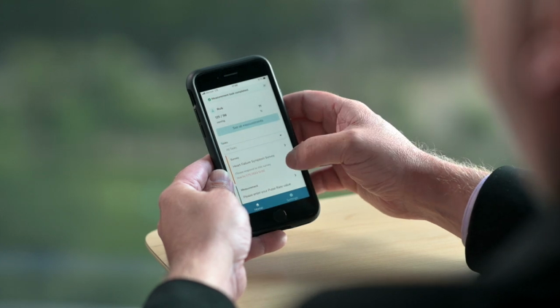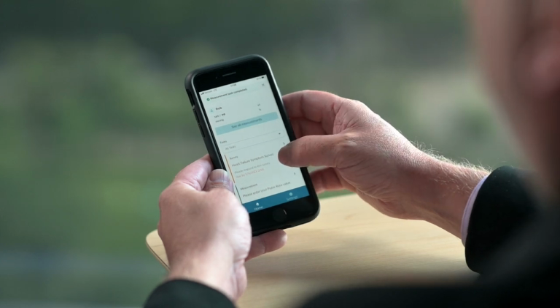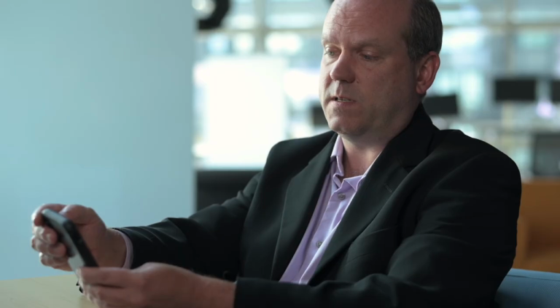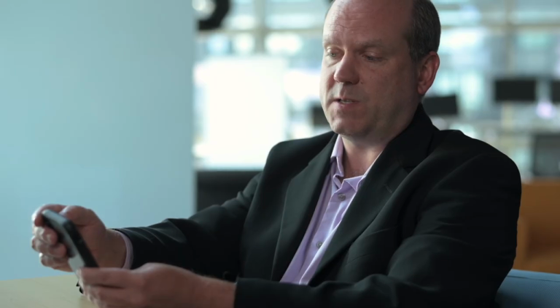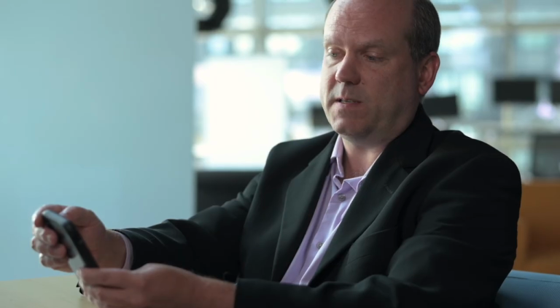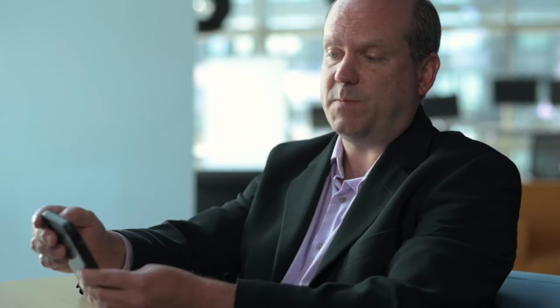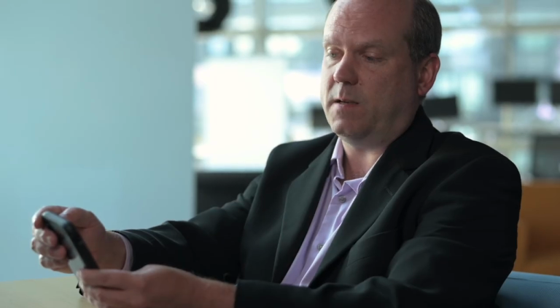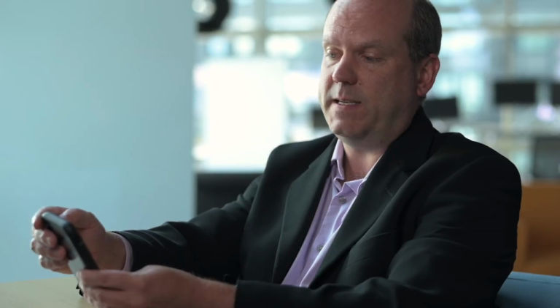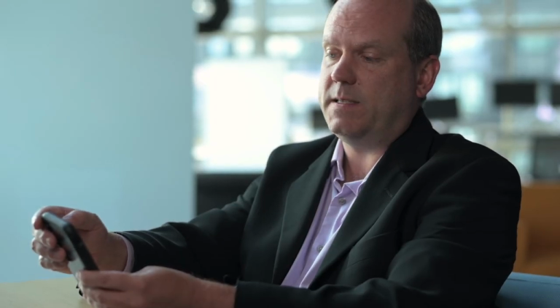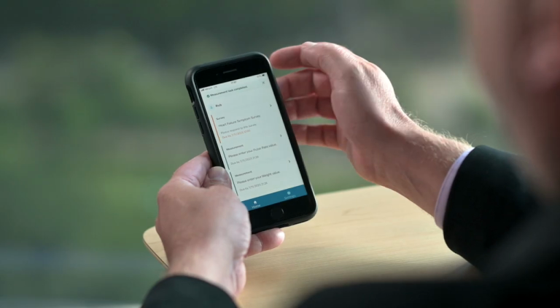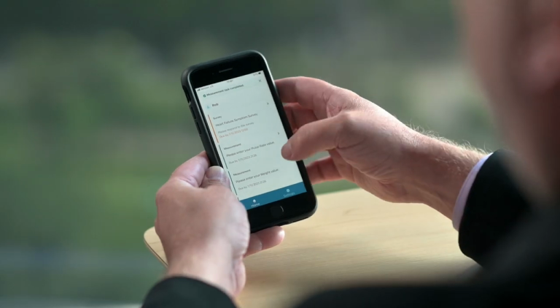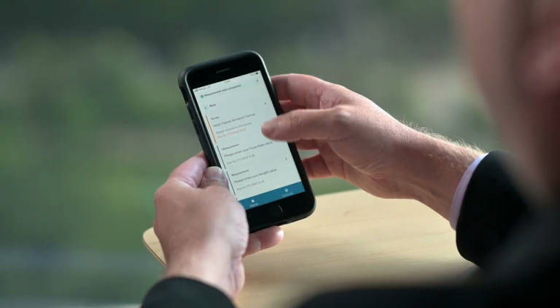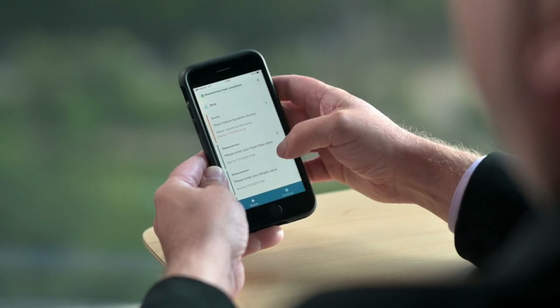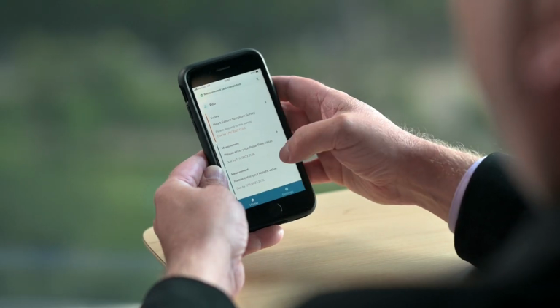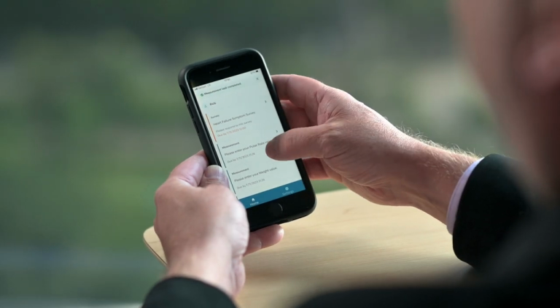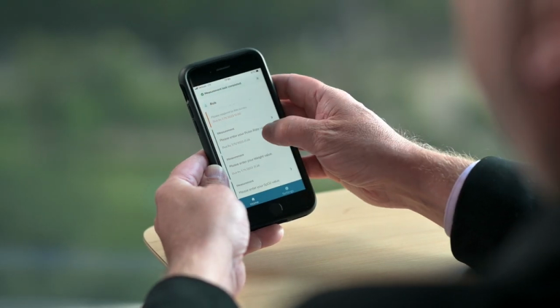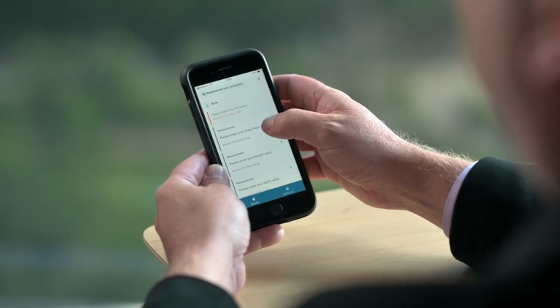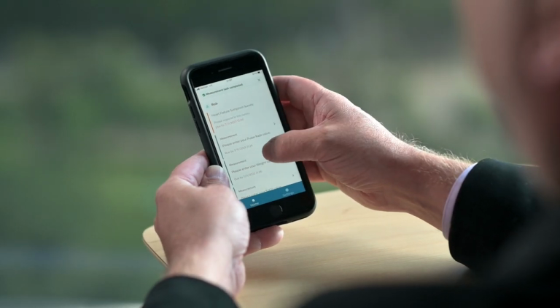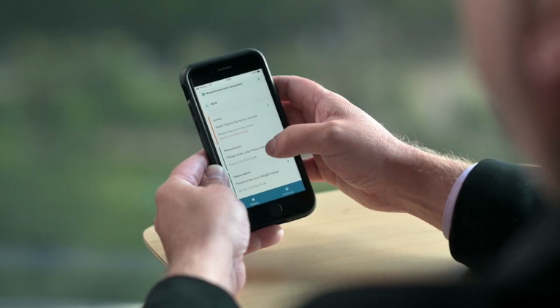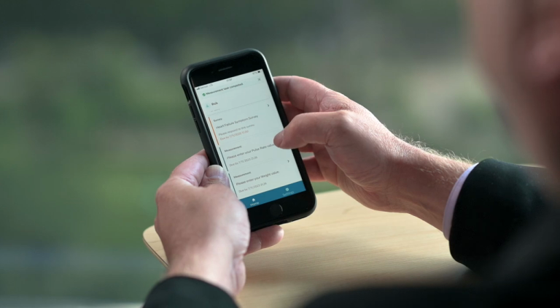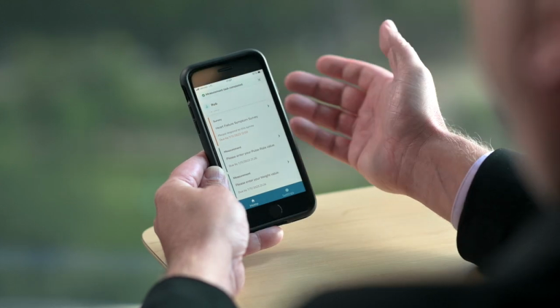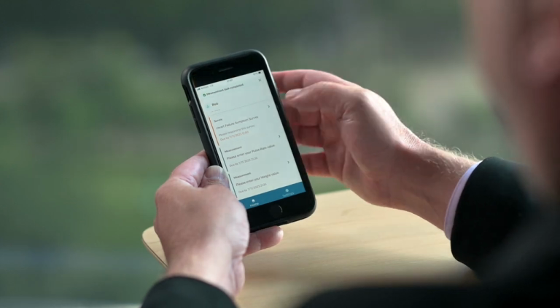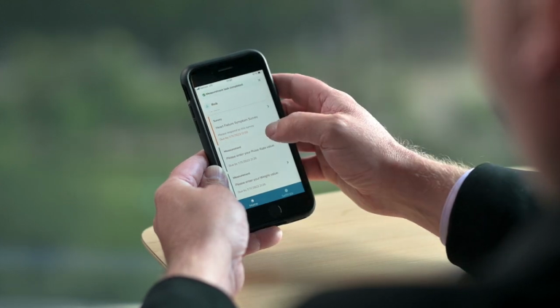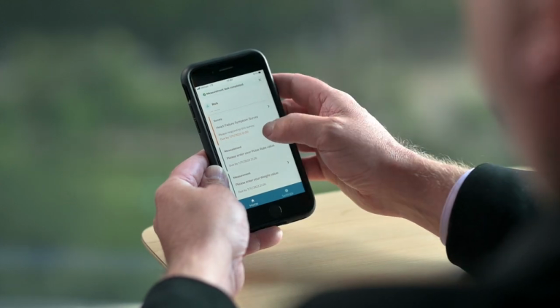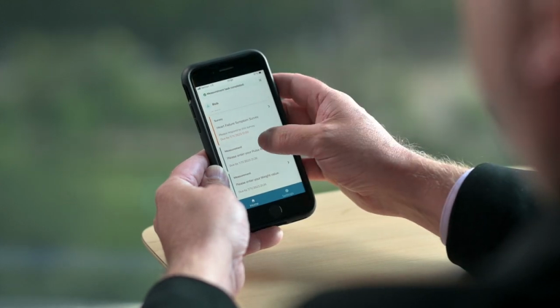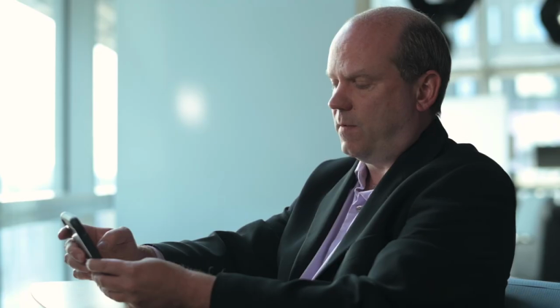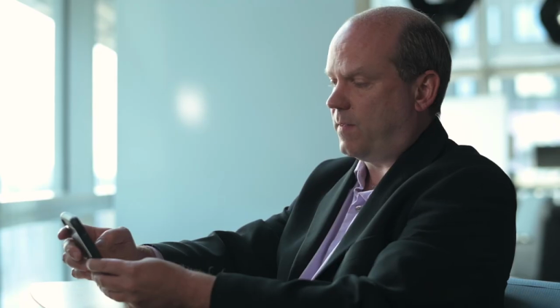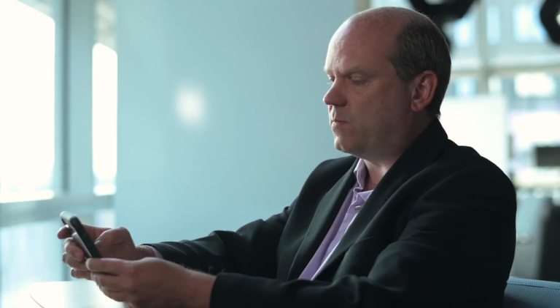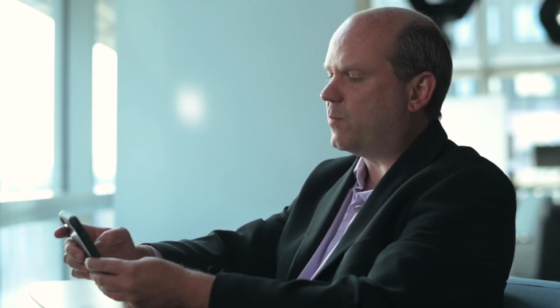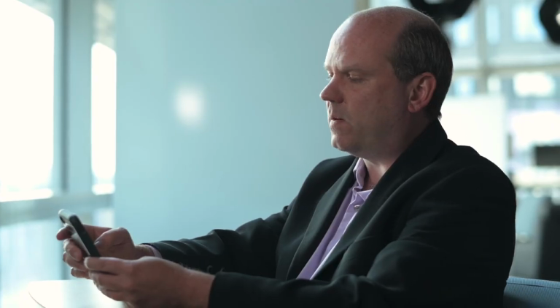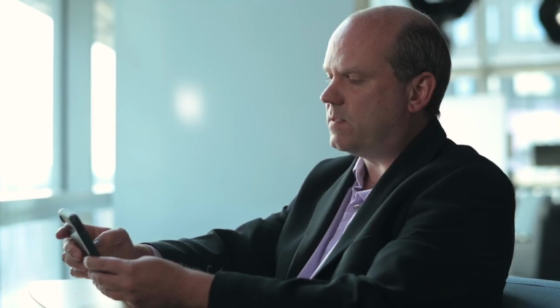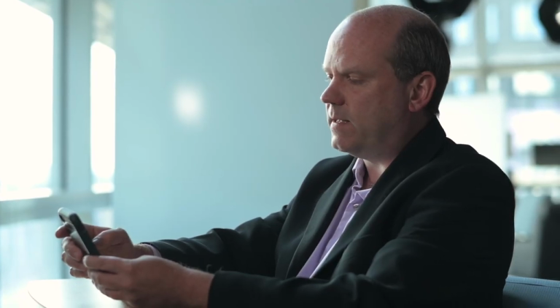Once the measurement has been completed, the tasks will actually disappear off the list for the day and reappear tomorrow if that's what the protocol states.